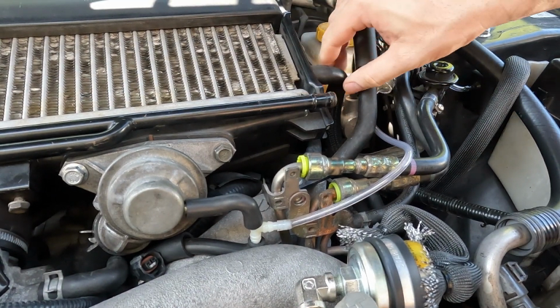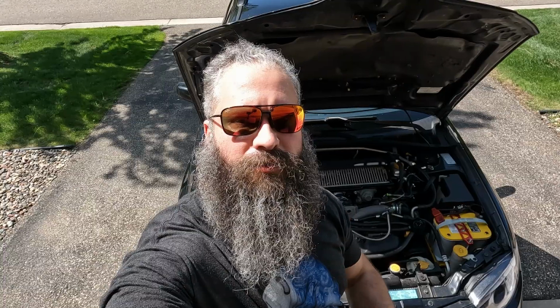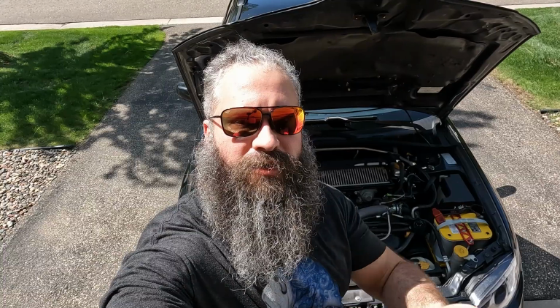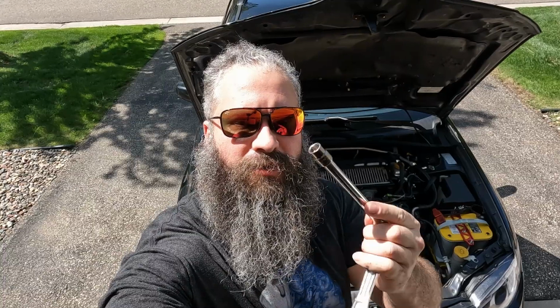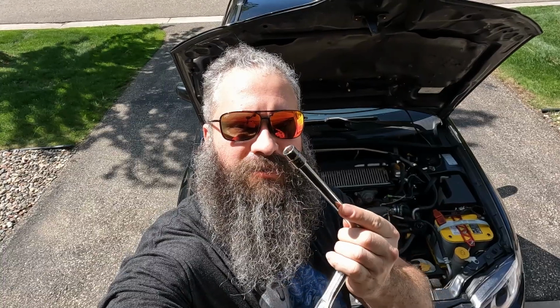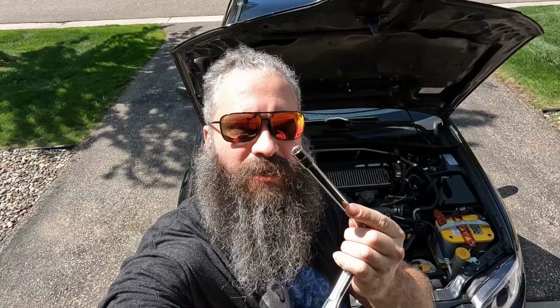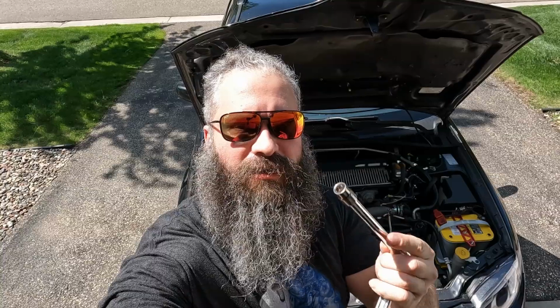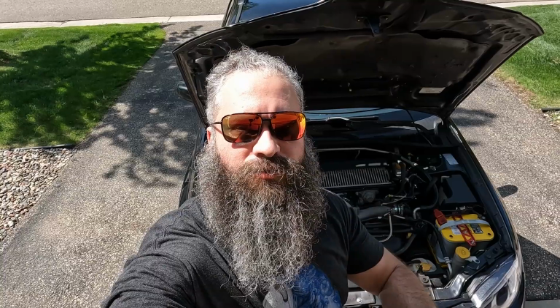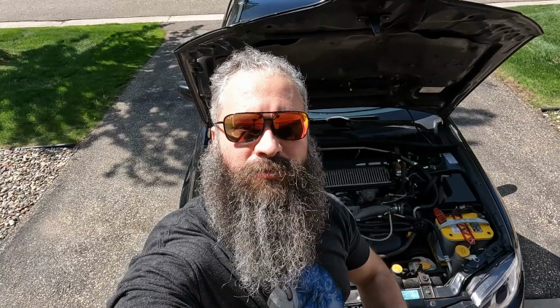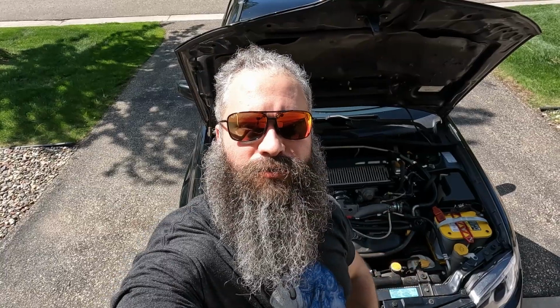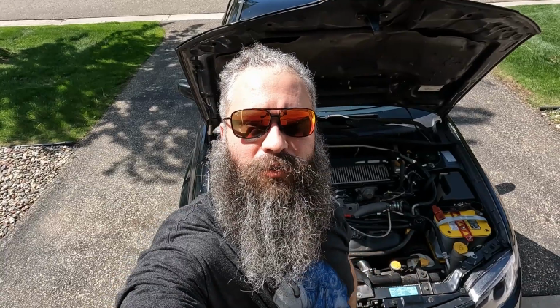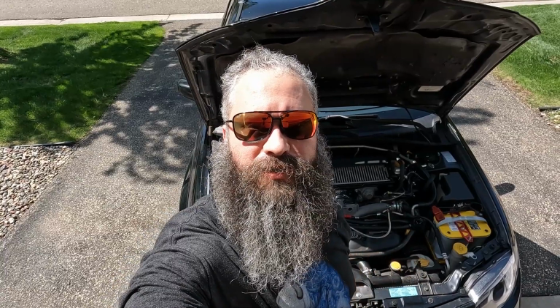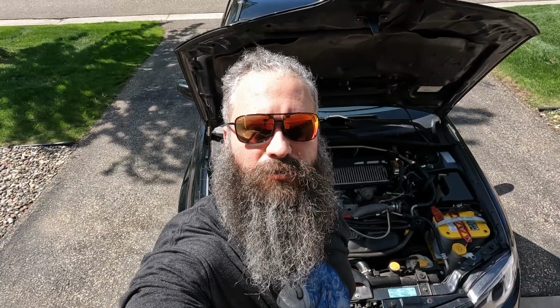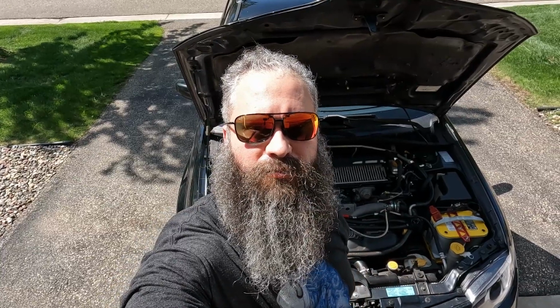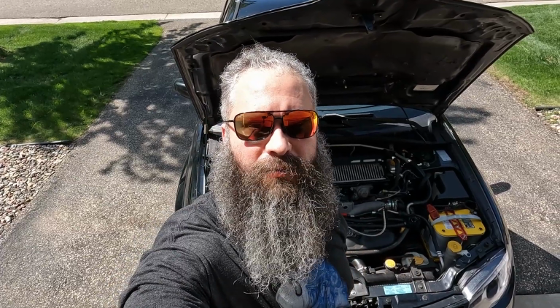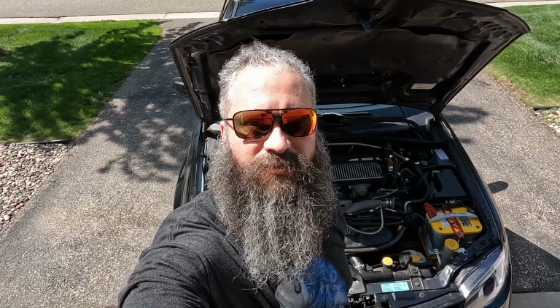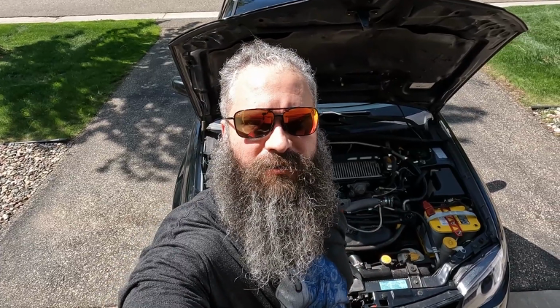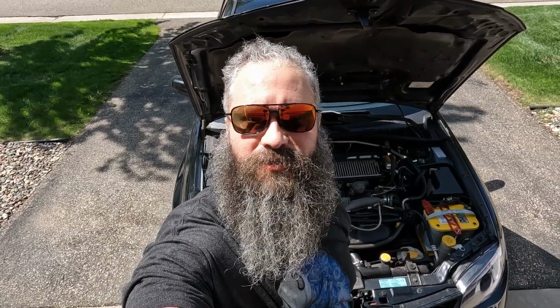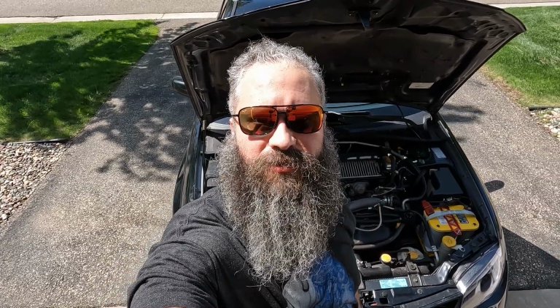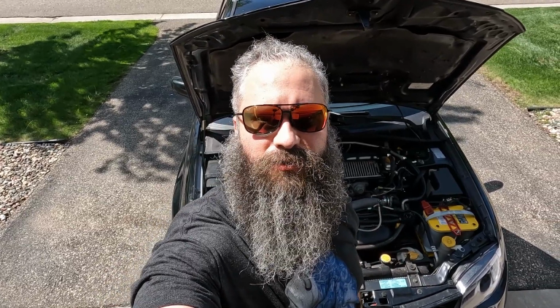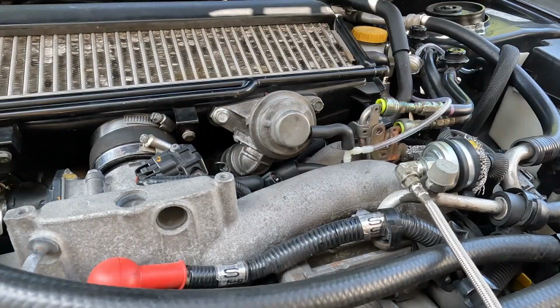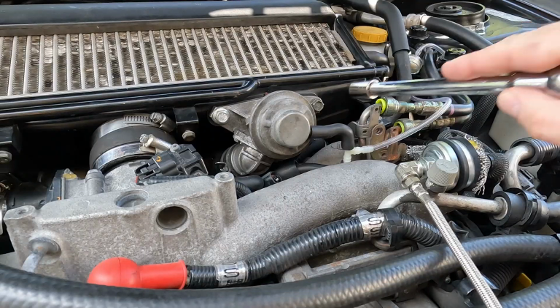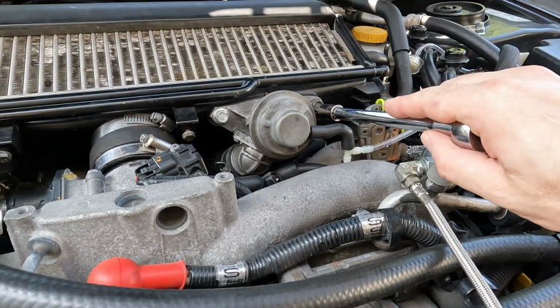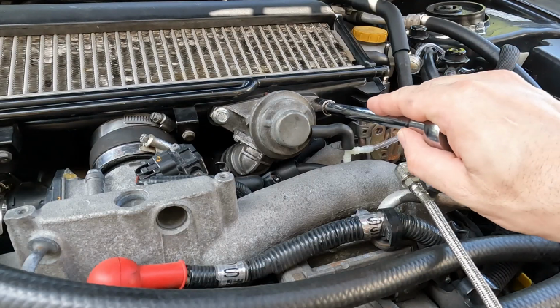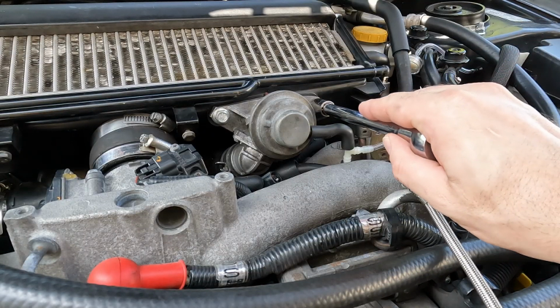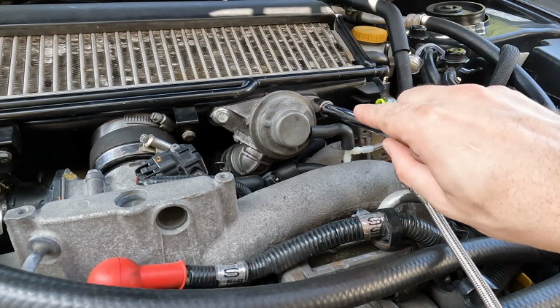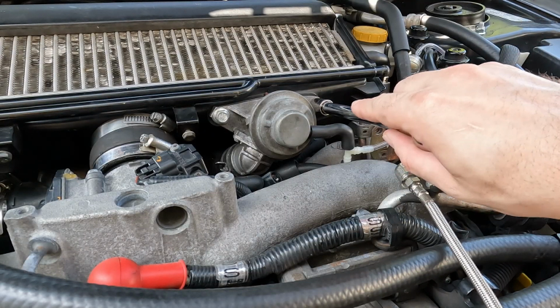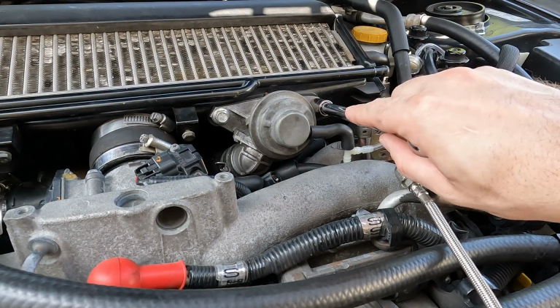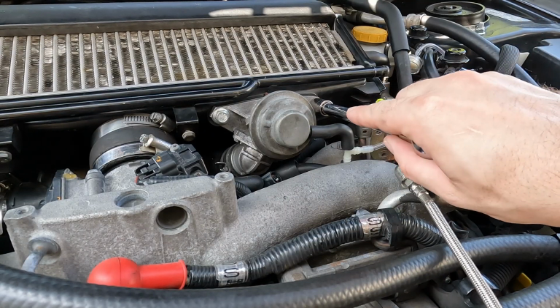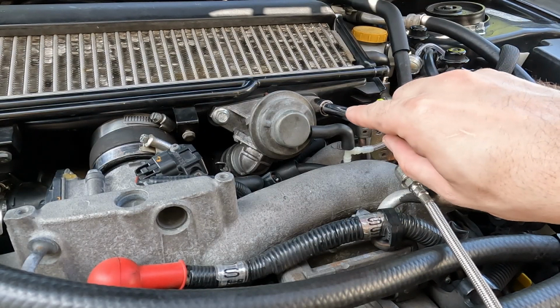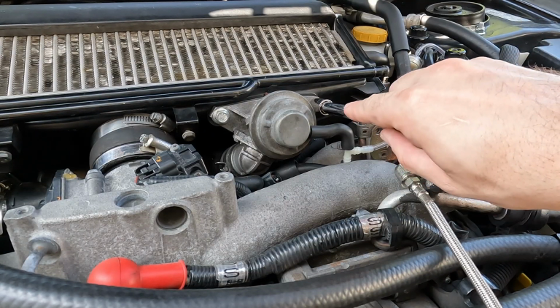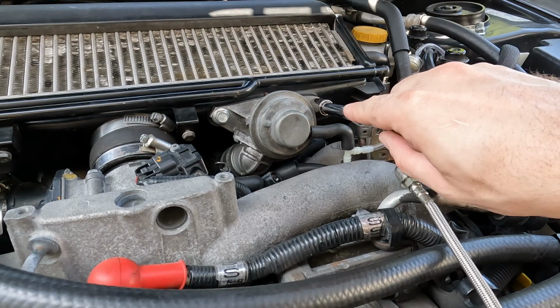With your 10 millimeter socket — actually these are 12s — let's remove the two bolts that are holding the bypass valve to the intercooler.